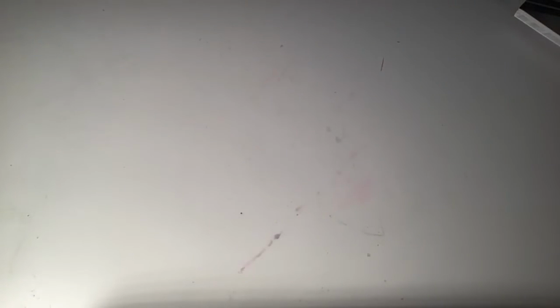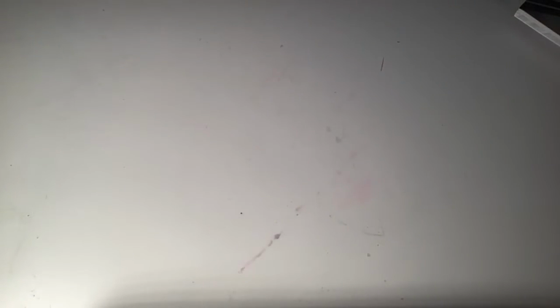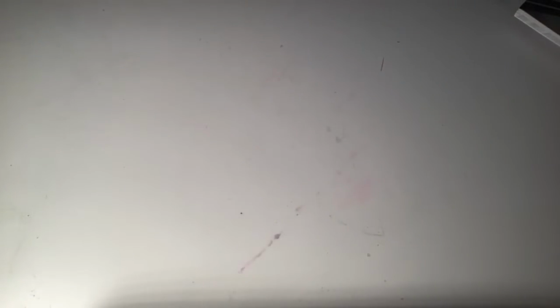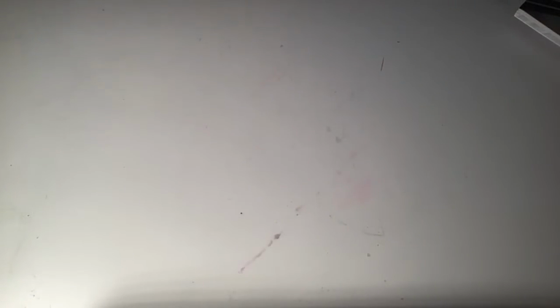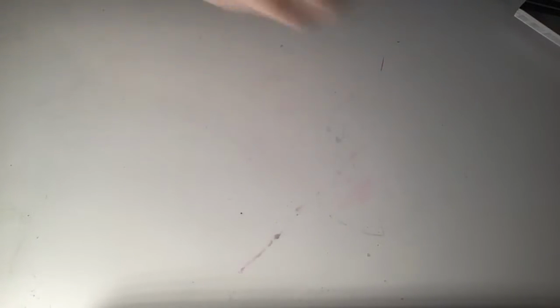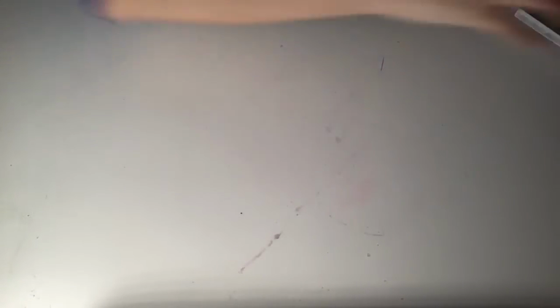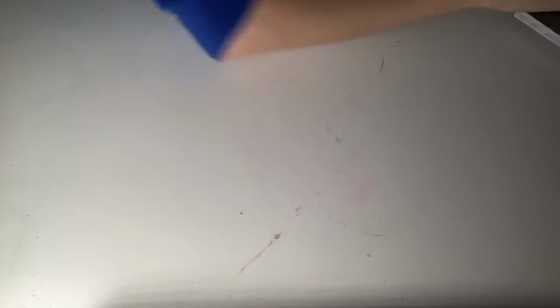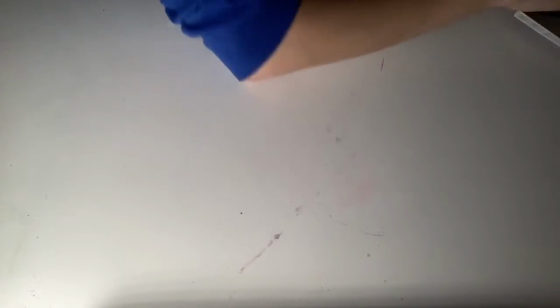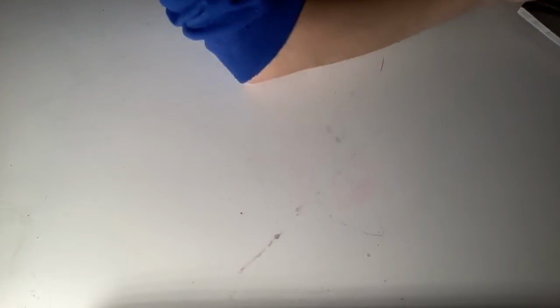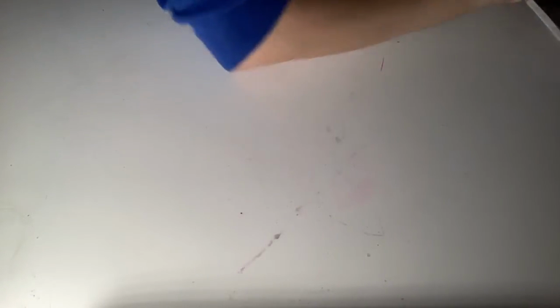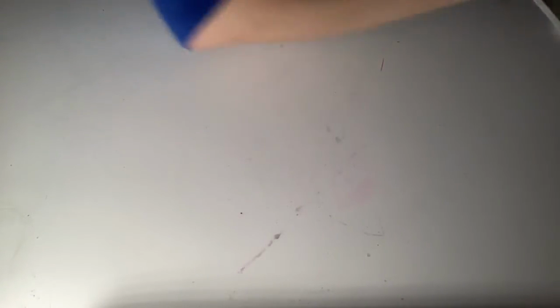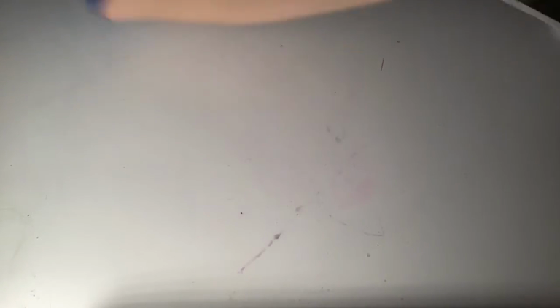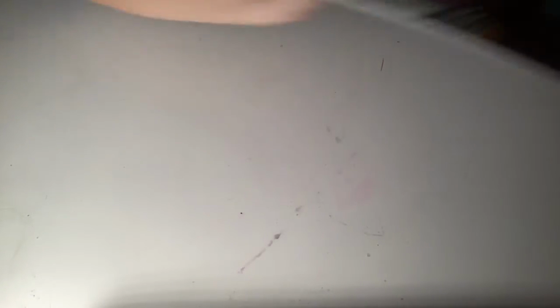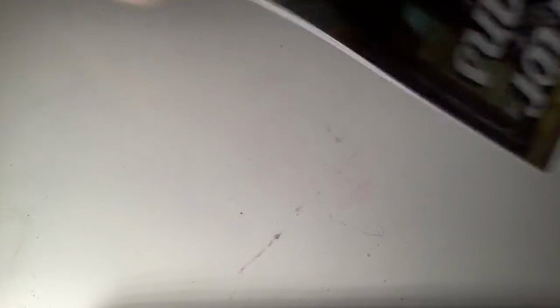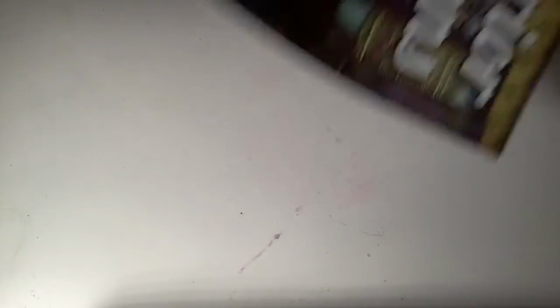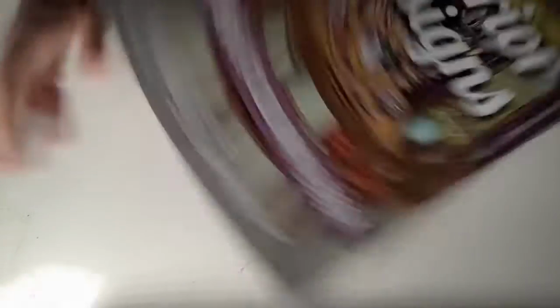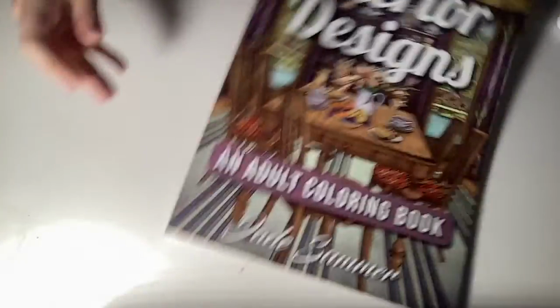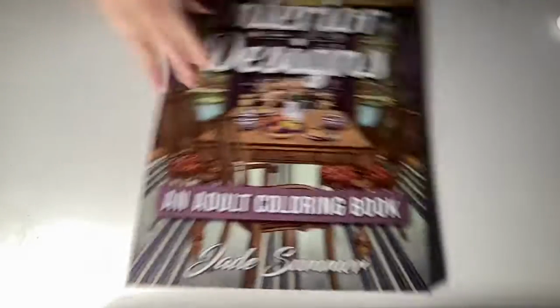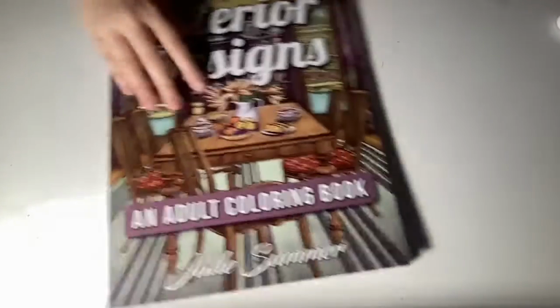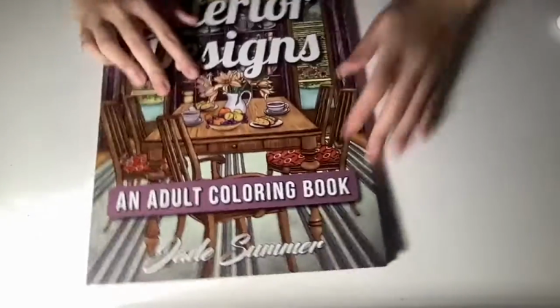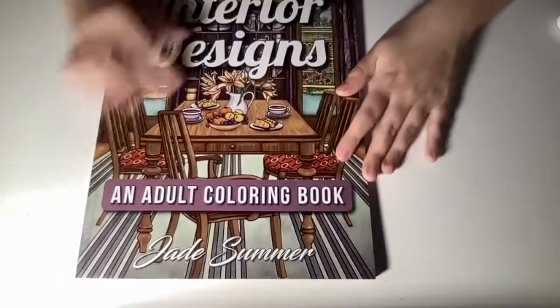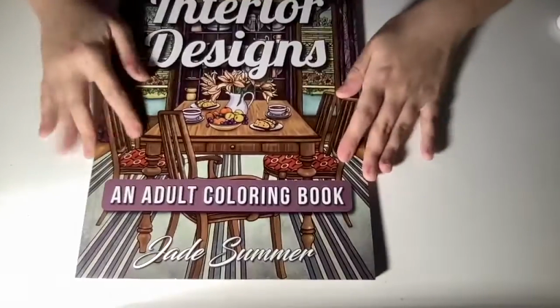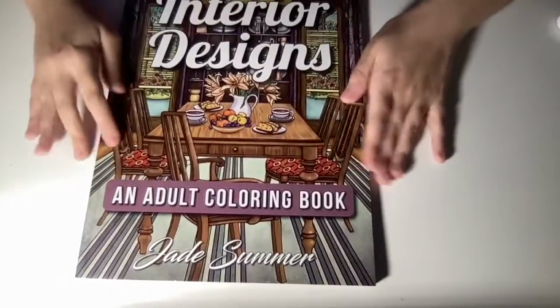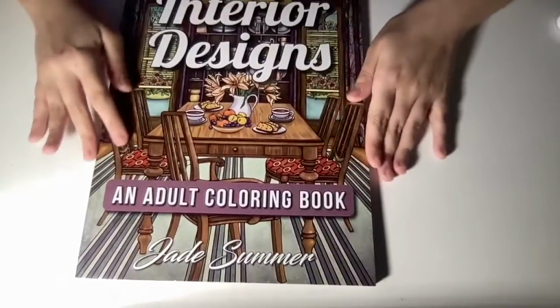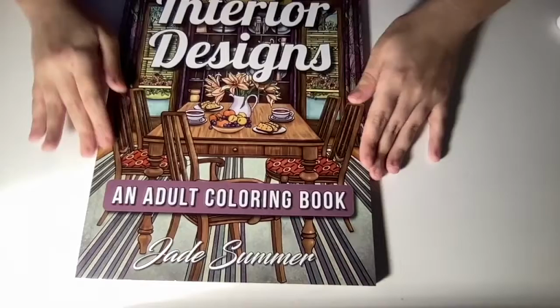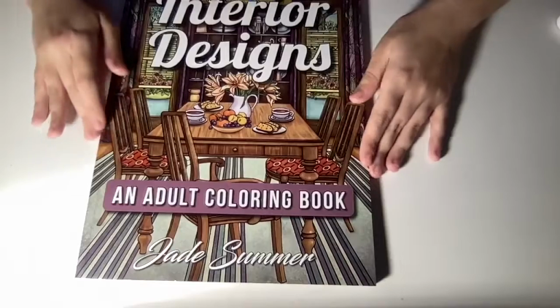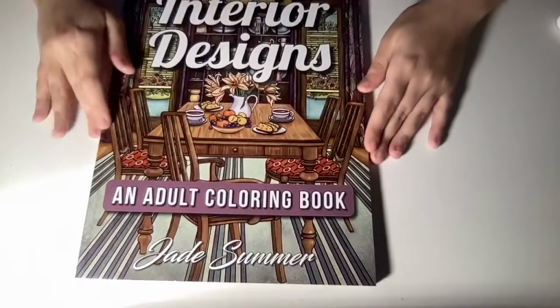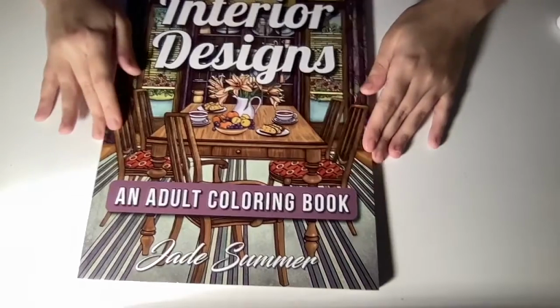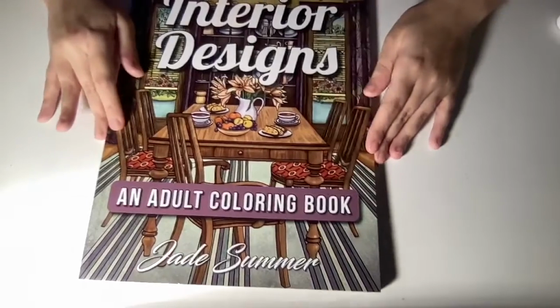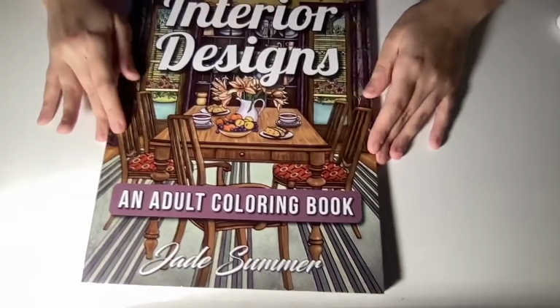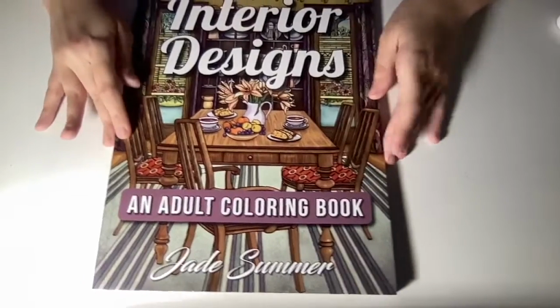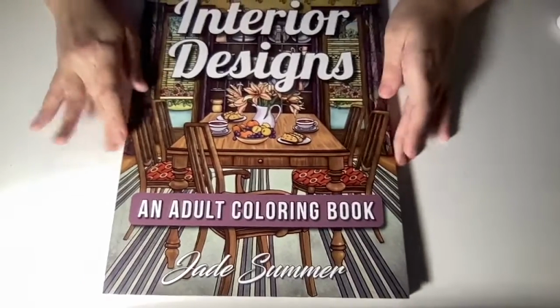Okay, next one — Interior Designs by Jade Summer.